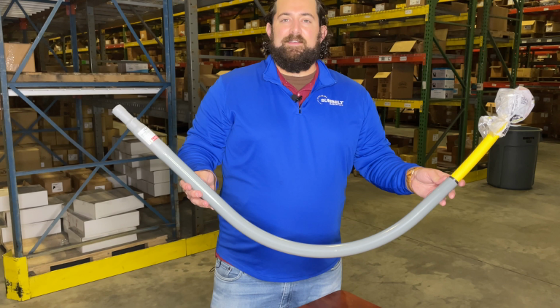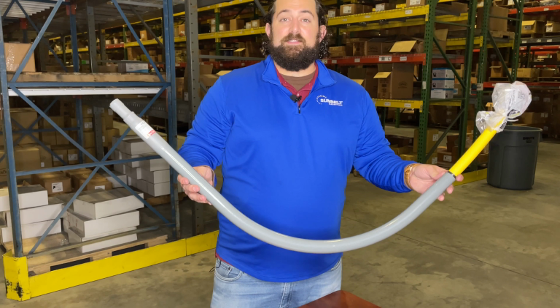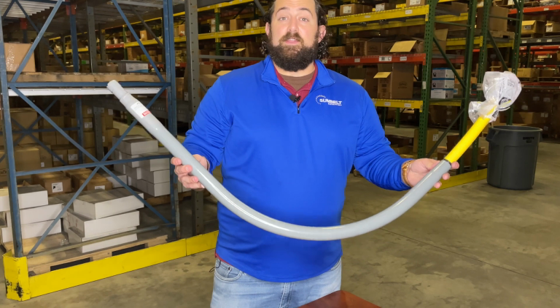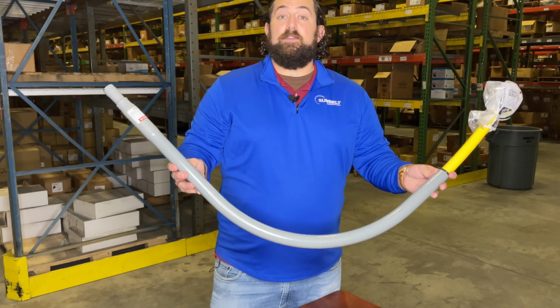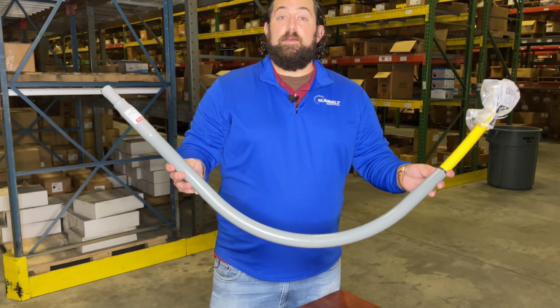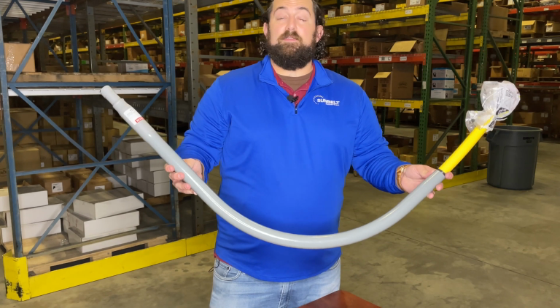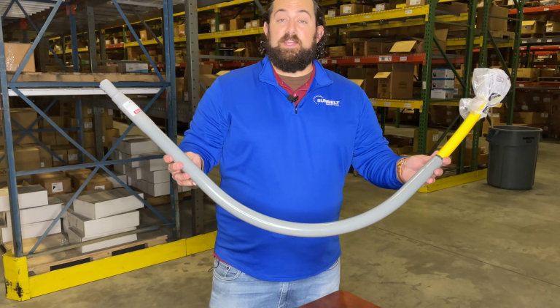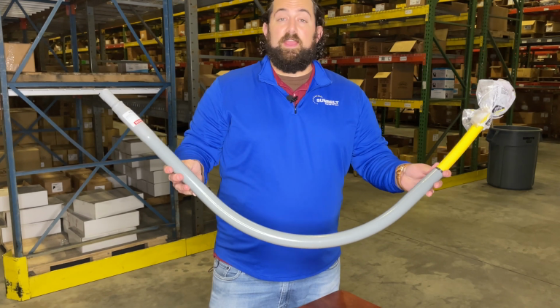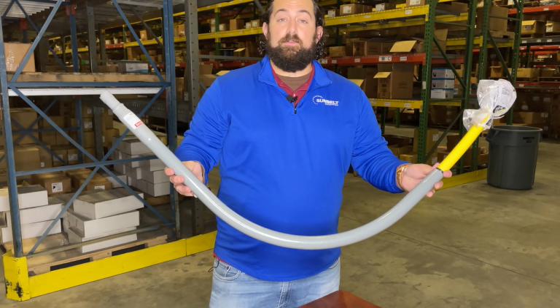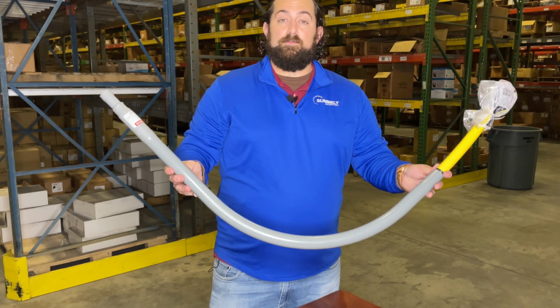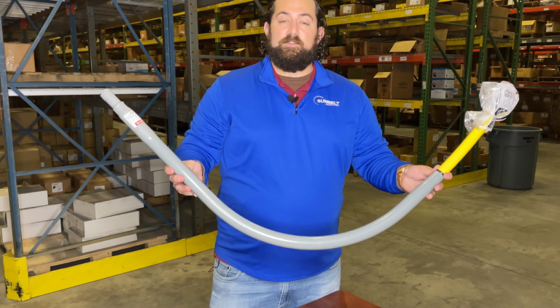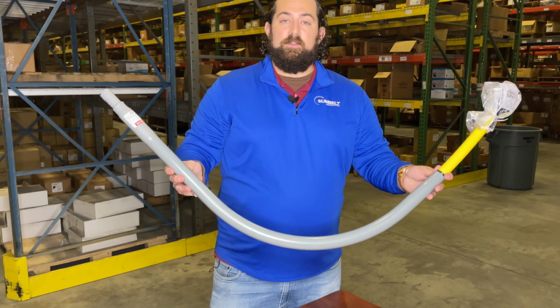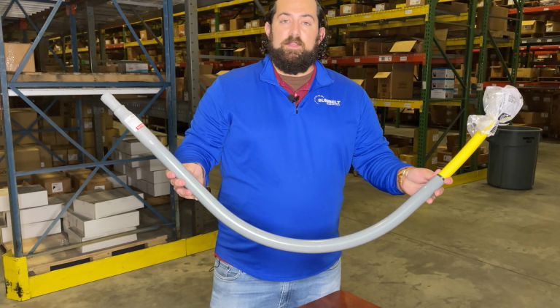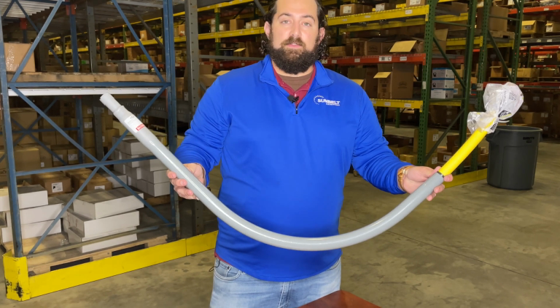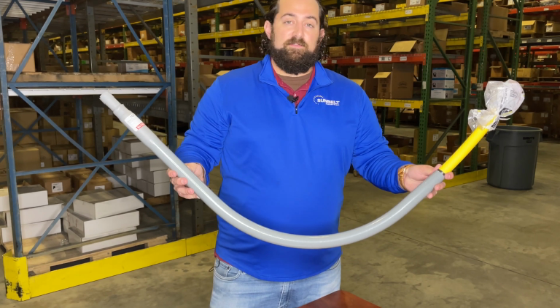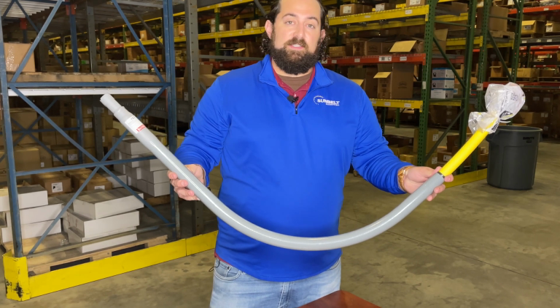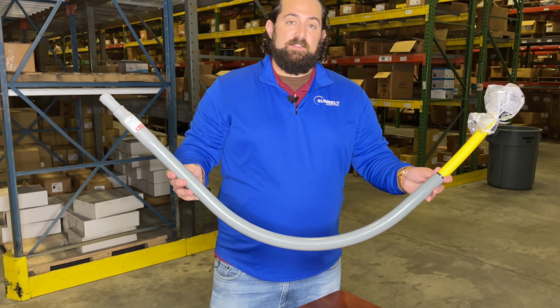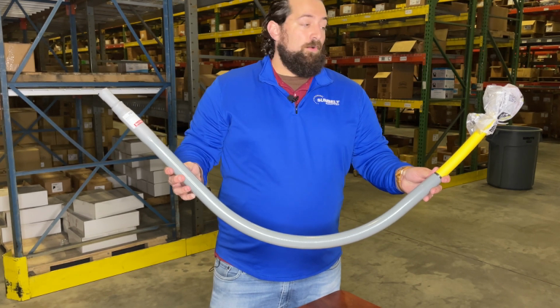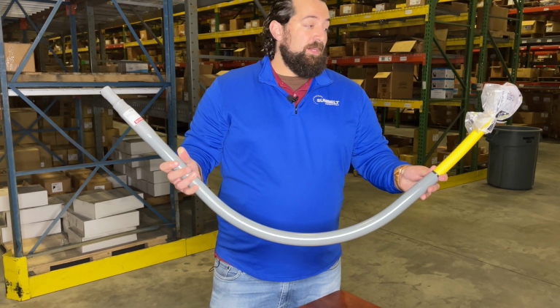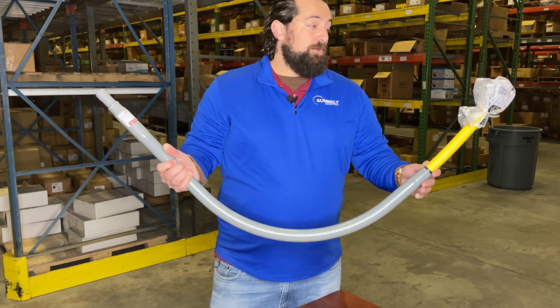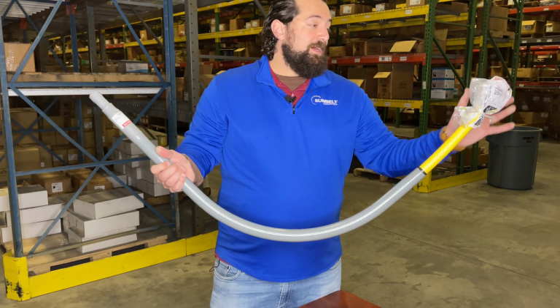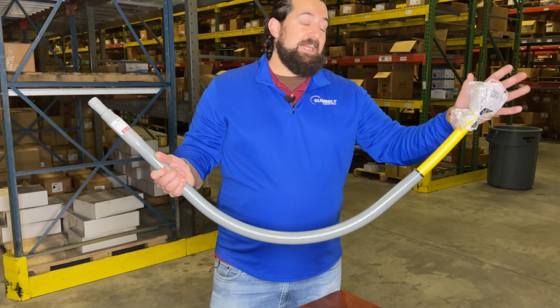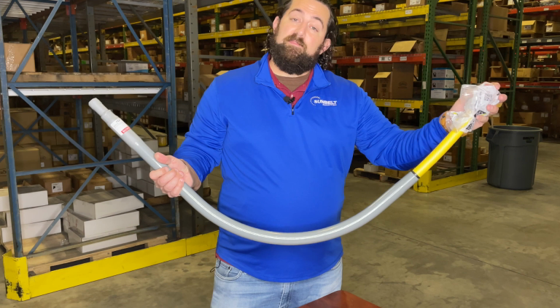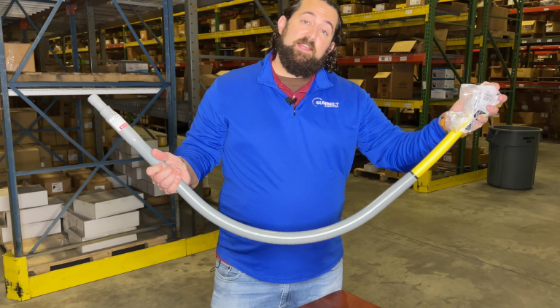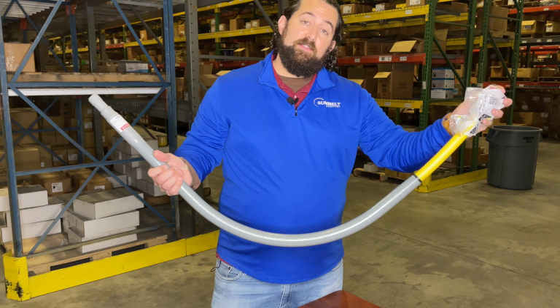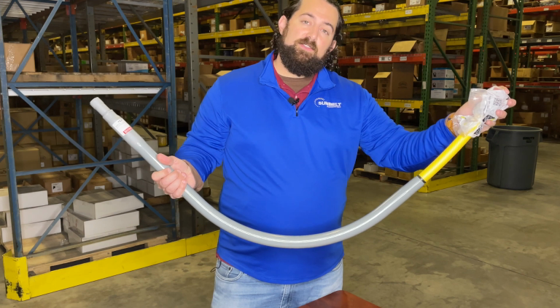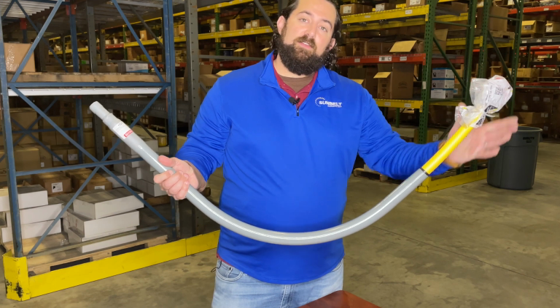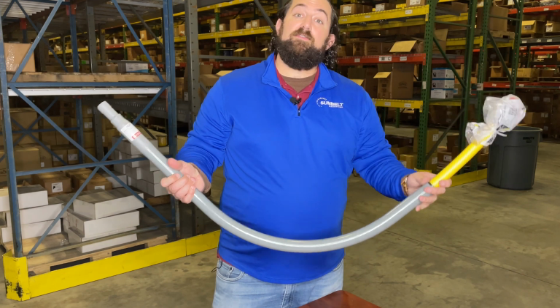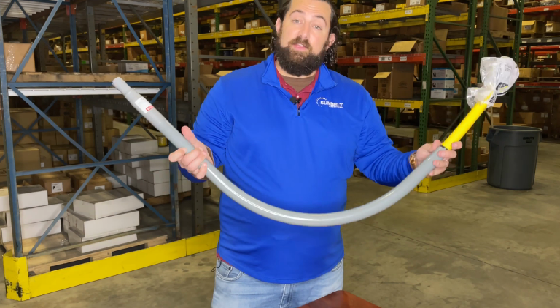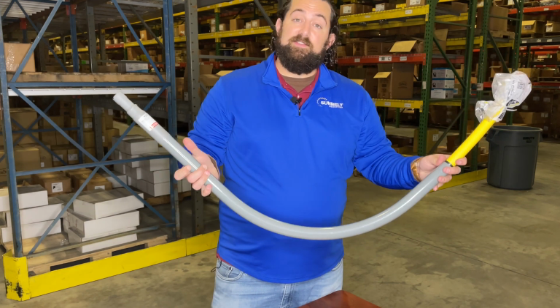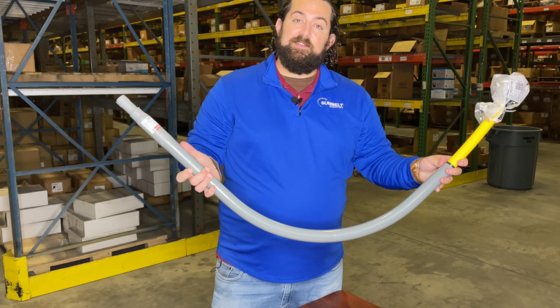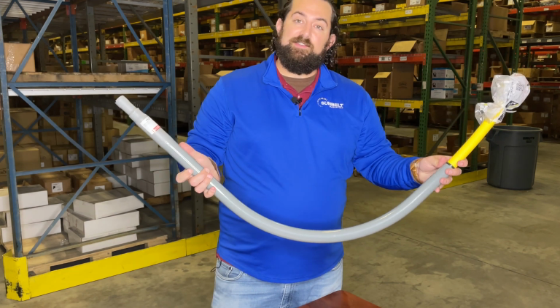This is another example of a standard annulus riser. The only difference is we include a stab fitting on this unit for ease of installation.